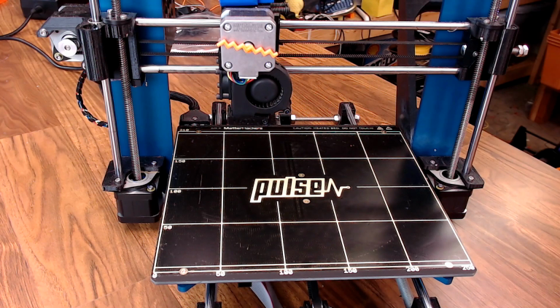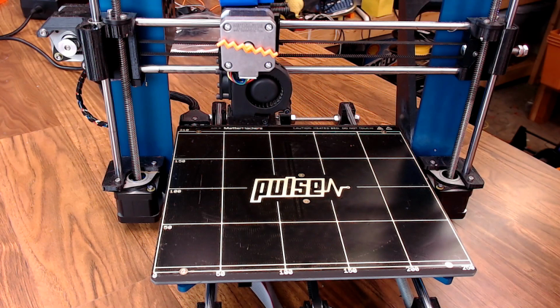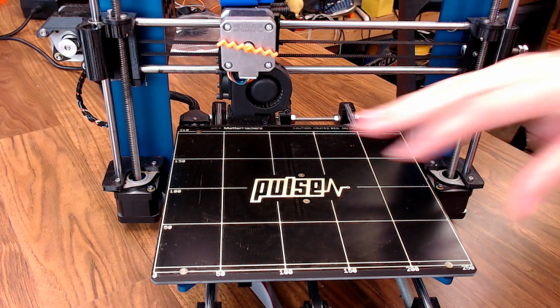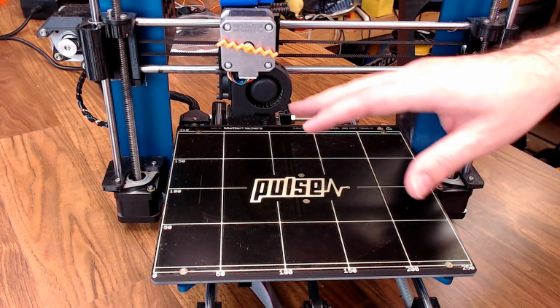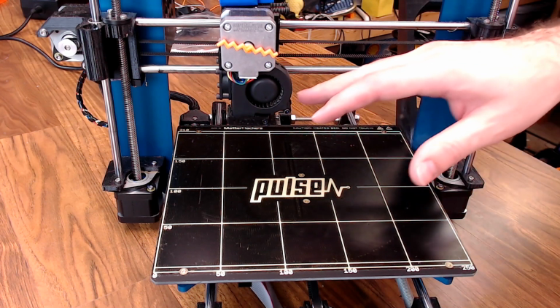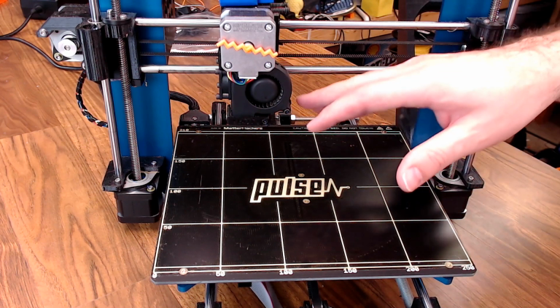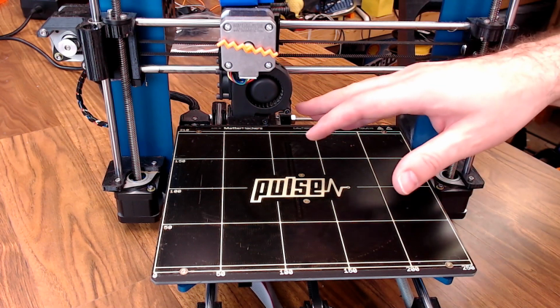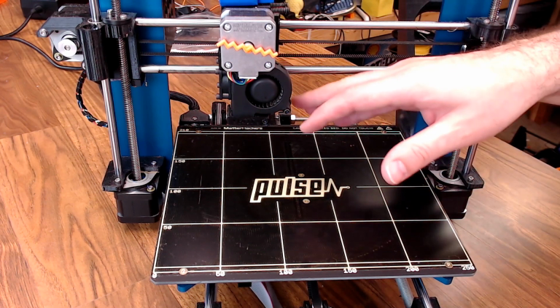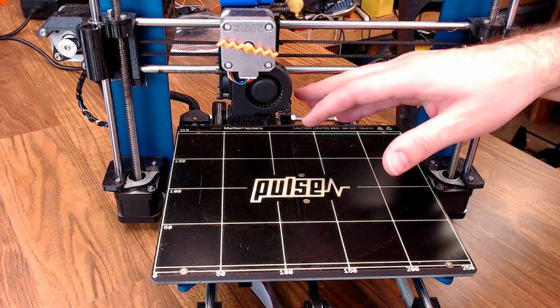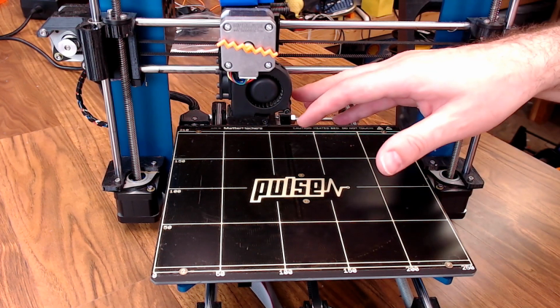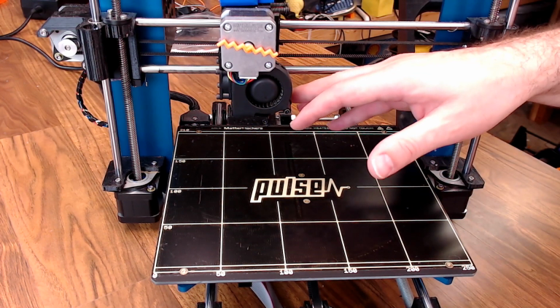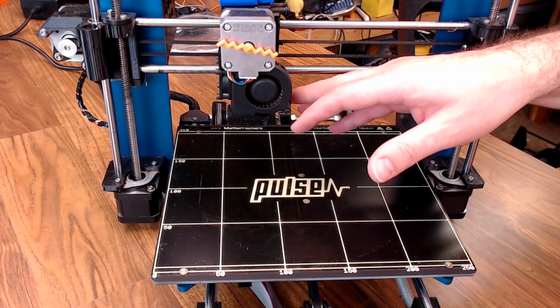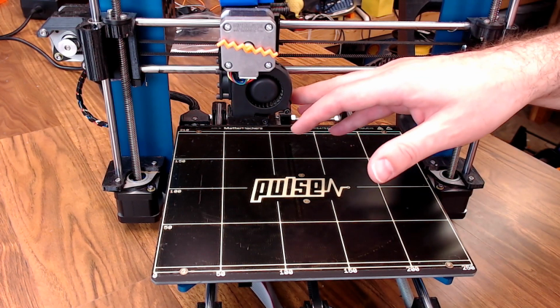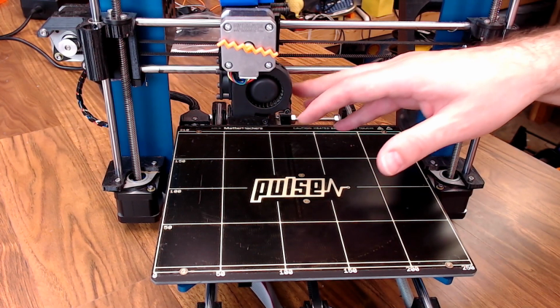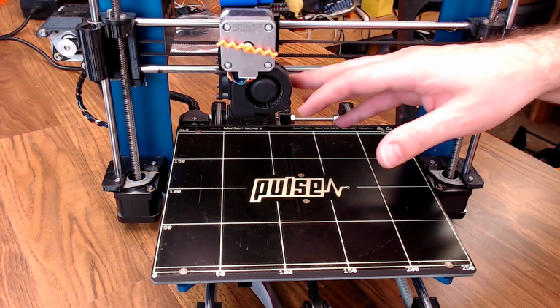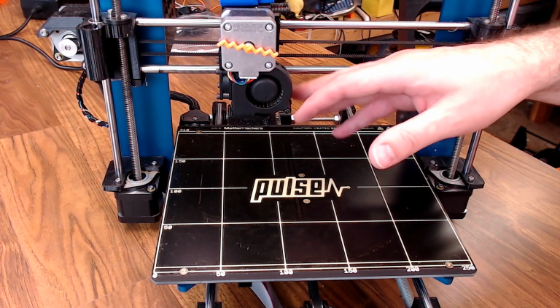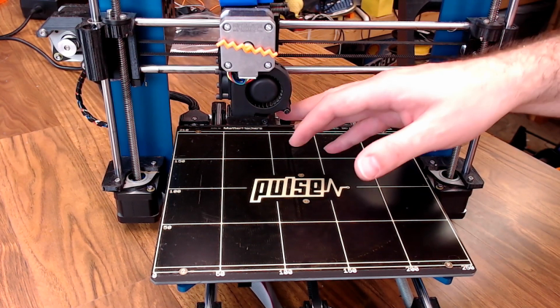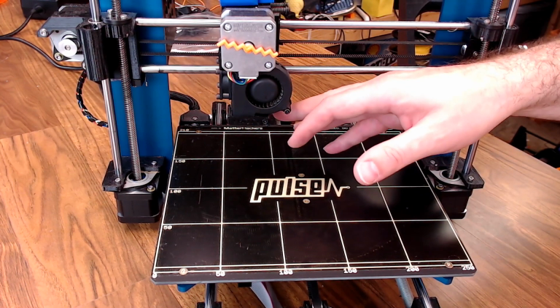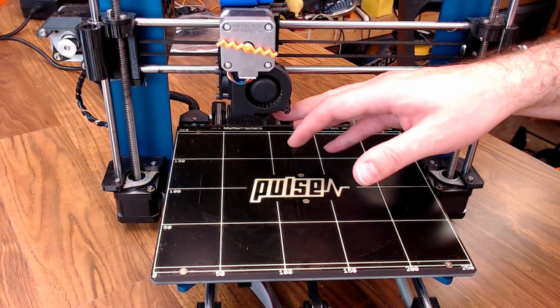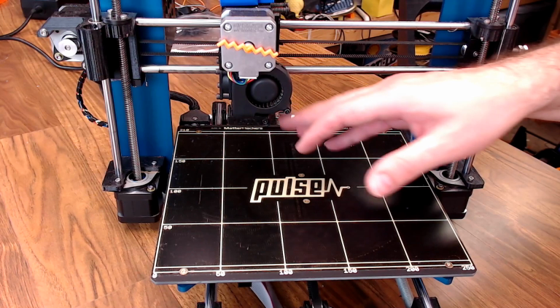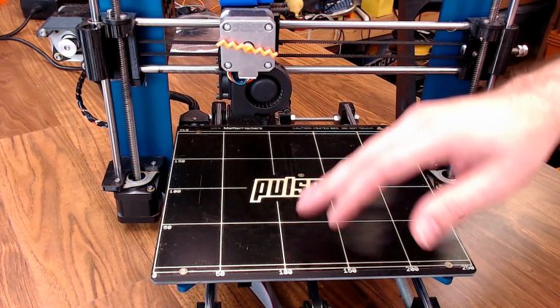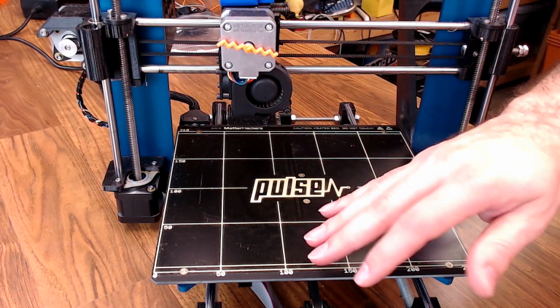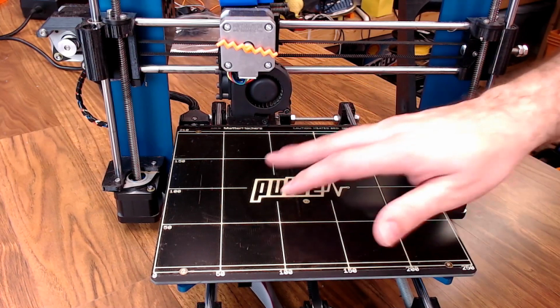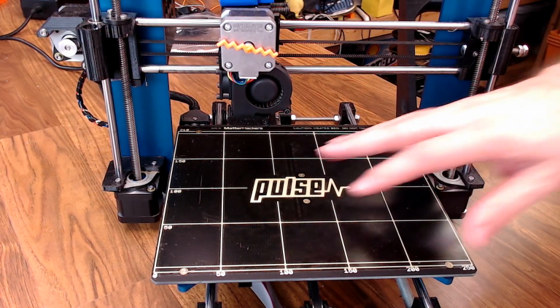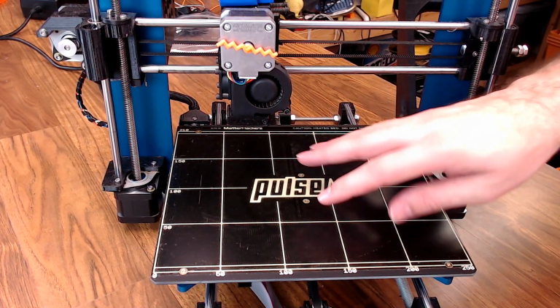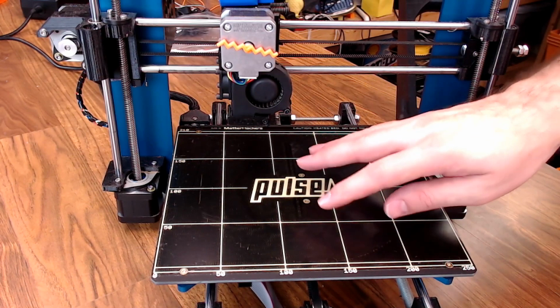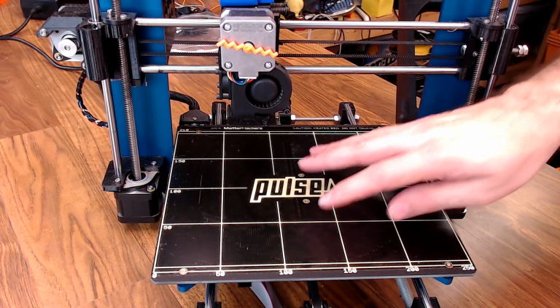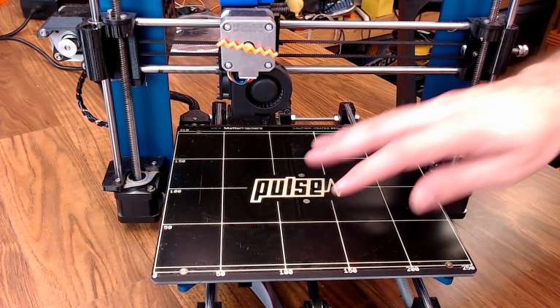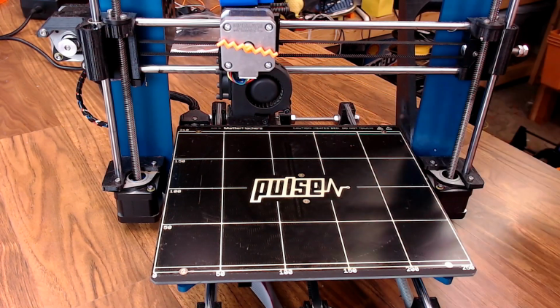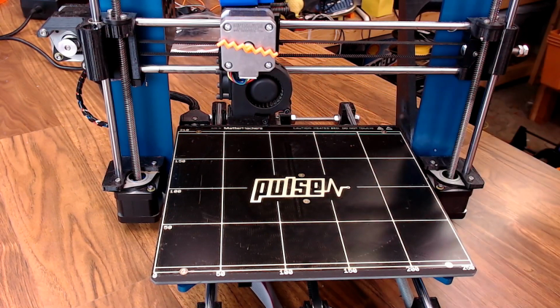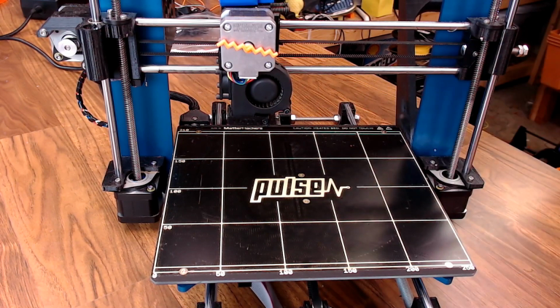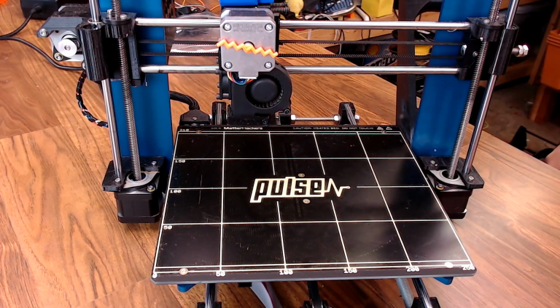So that got rid of the BL-Touch. I could use the inductive sensor that the Prusa normally has, and I could level just the same after a few Marlin tweaks.